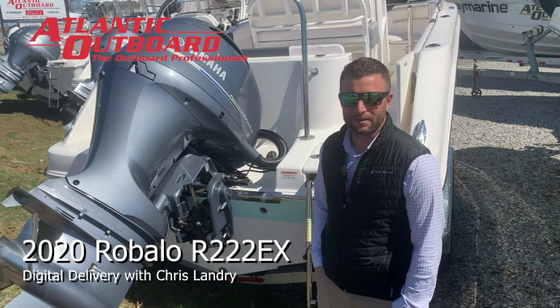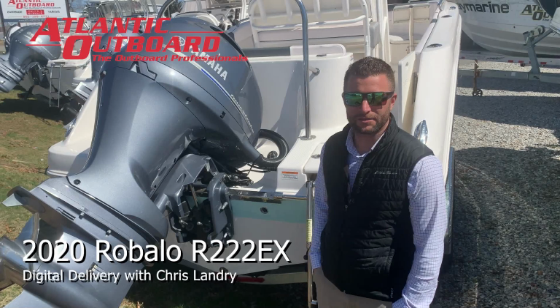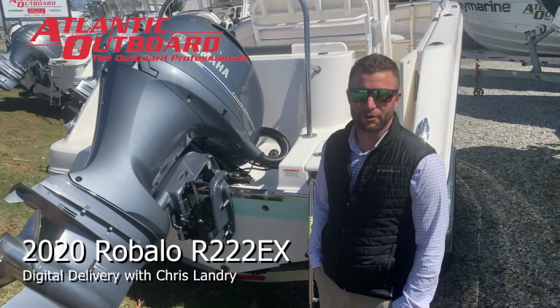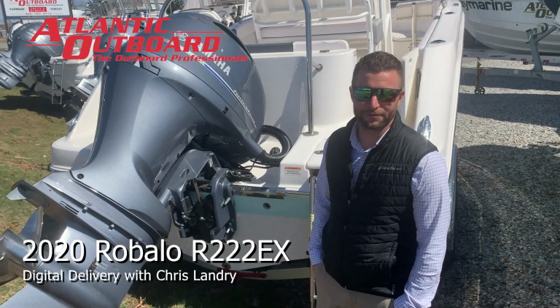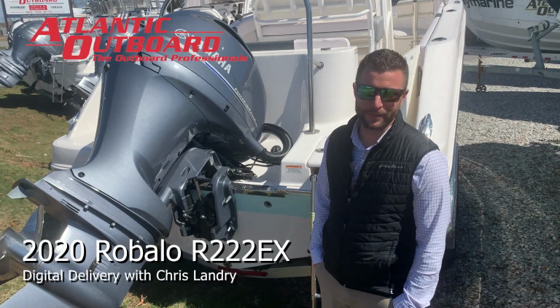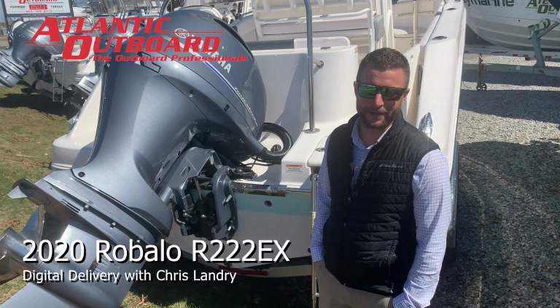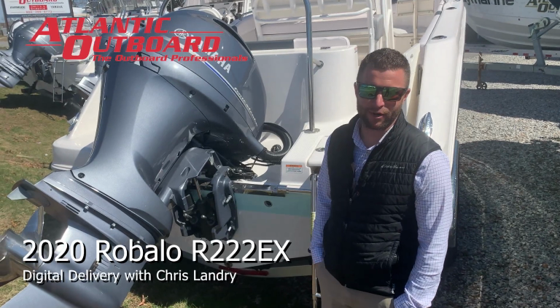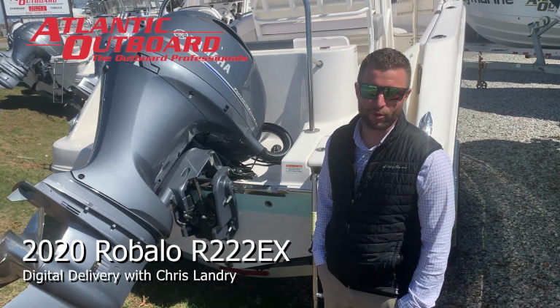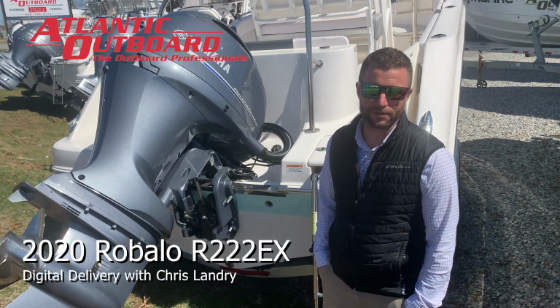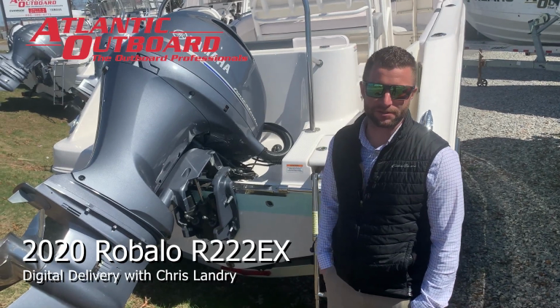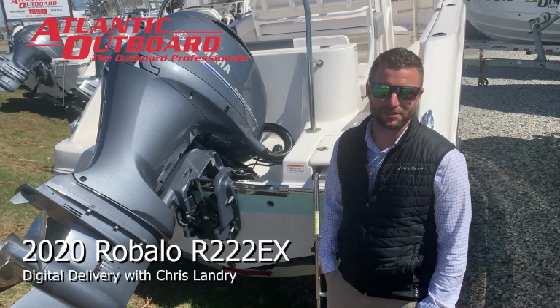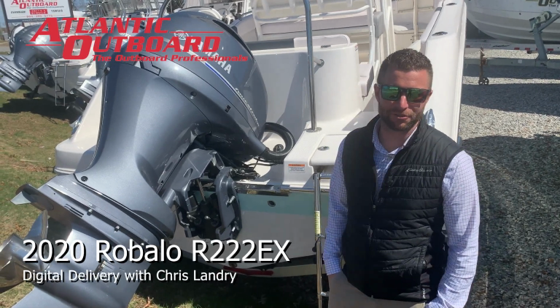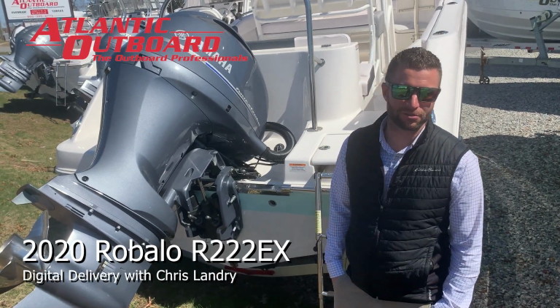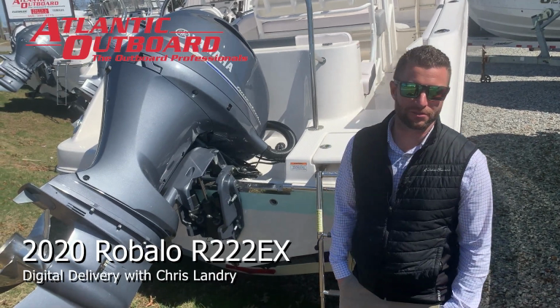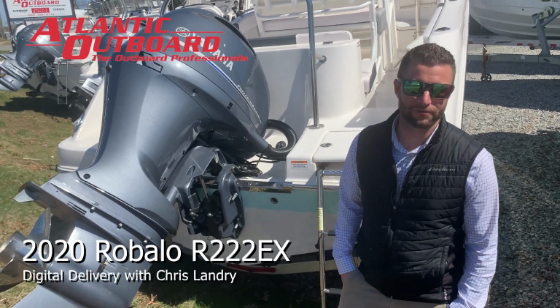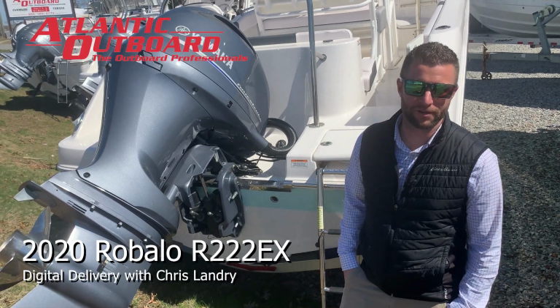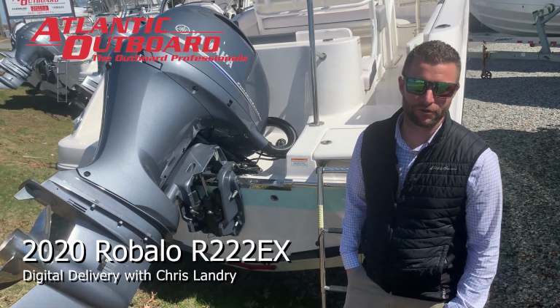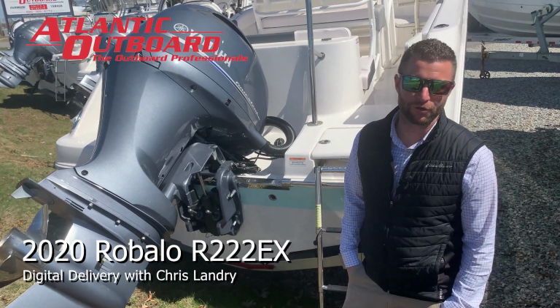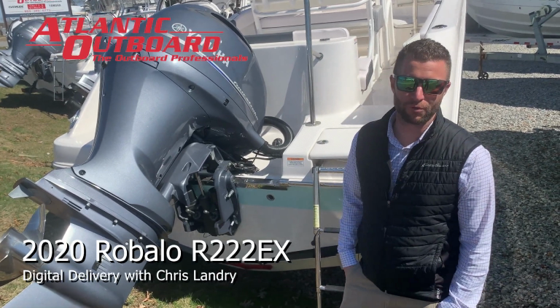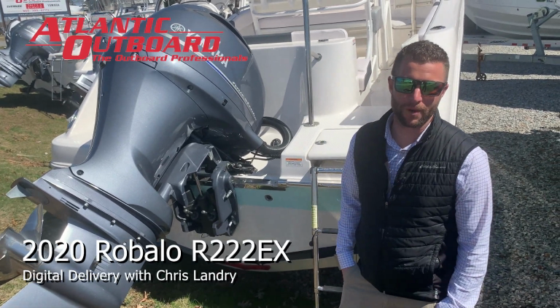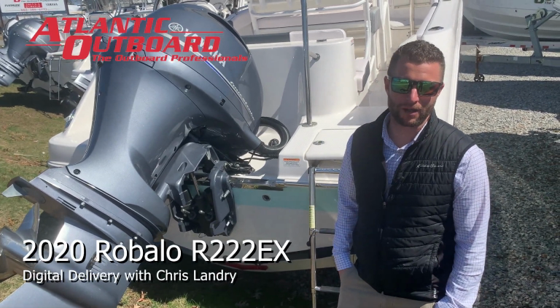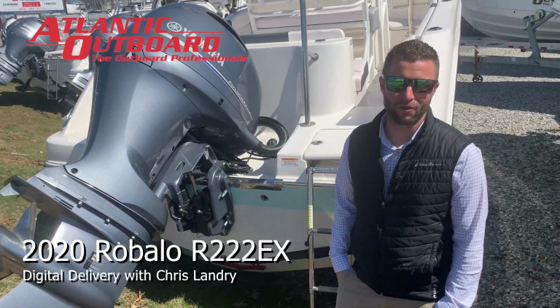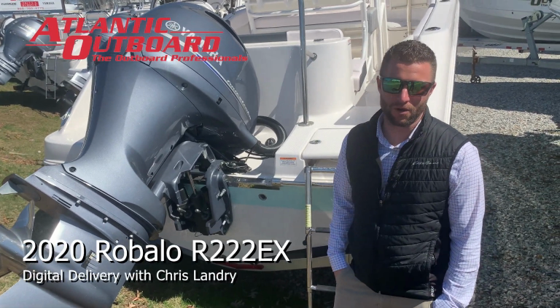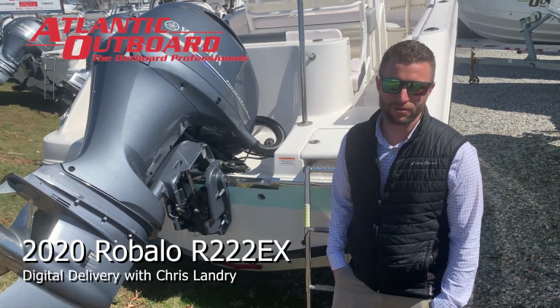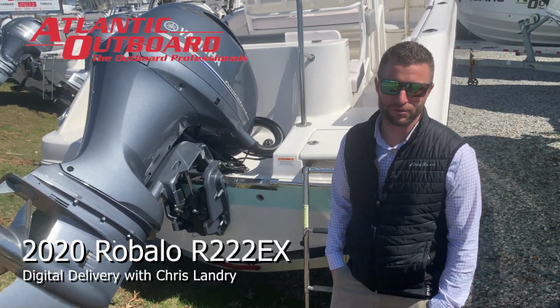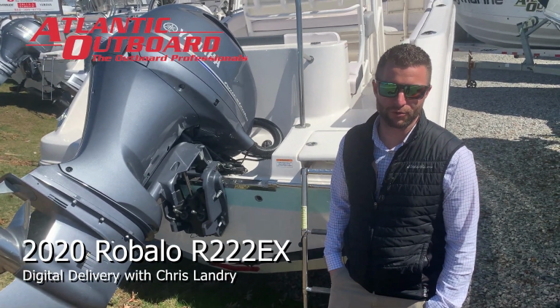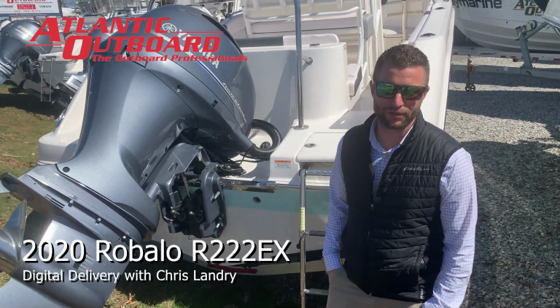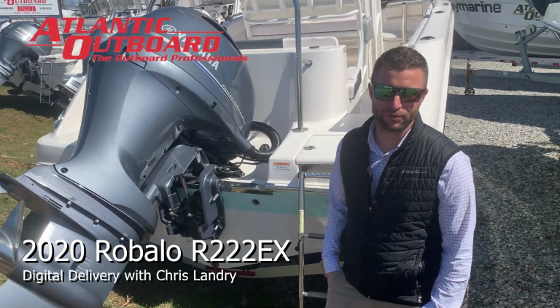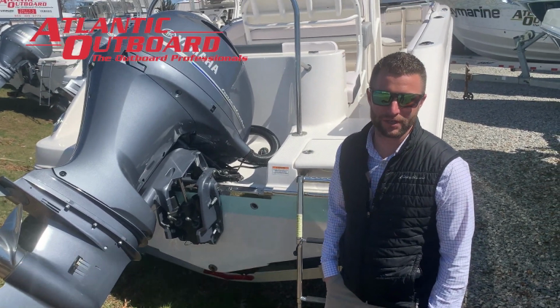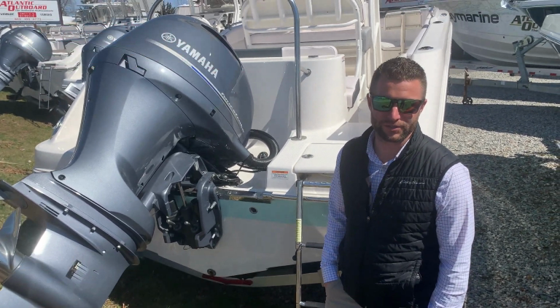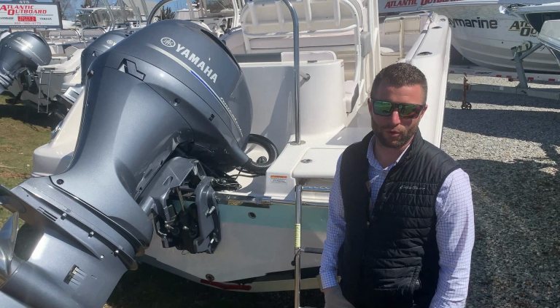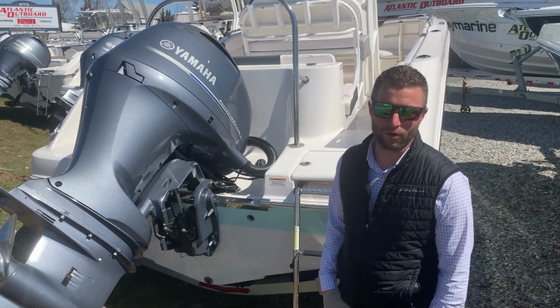This is Chris from Atlantic Outport, and this is your digital delivery of your new Rebalo R222 Explorer.